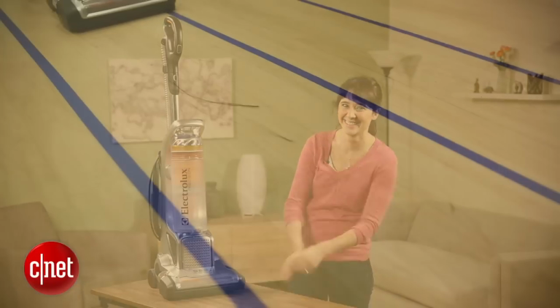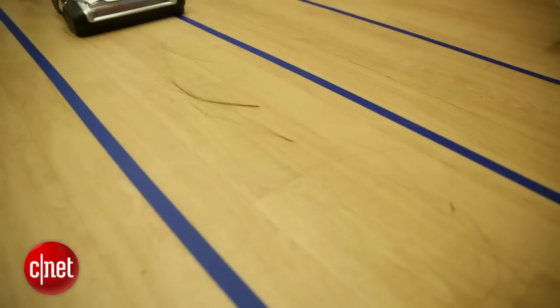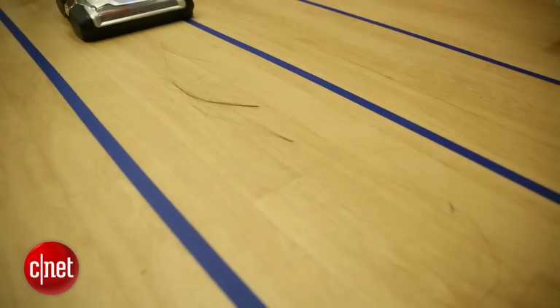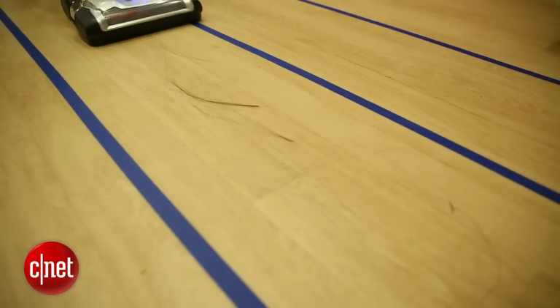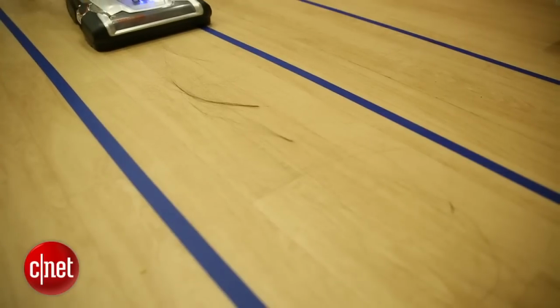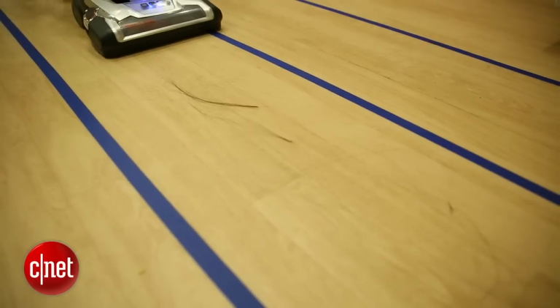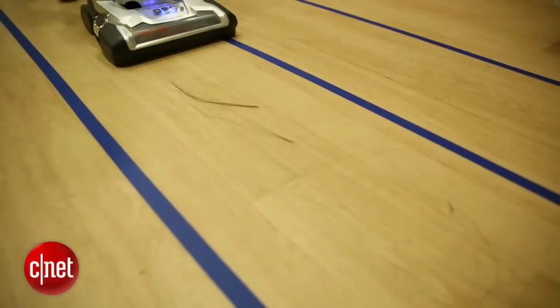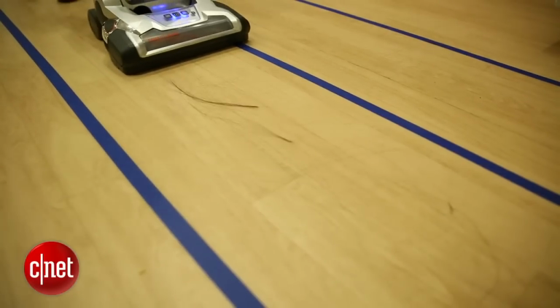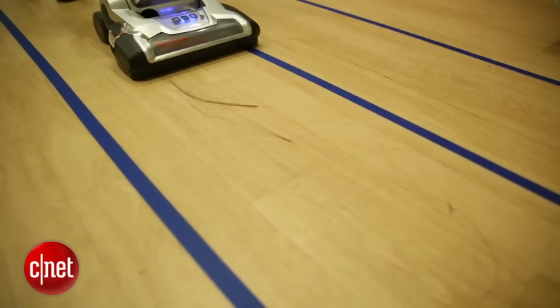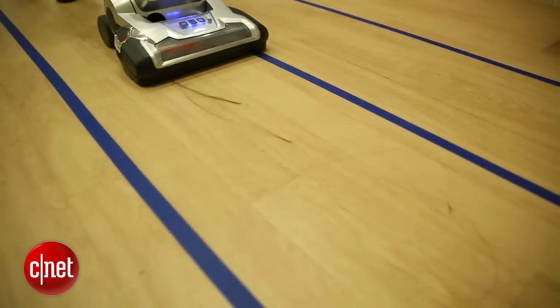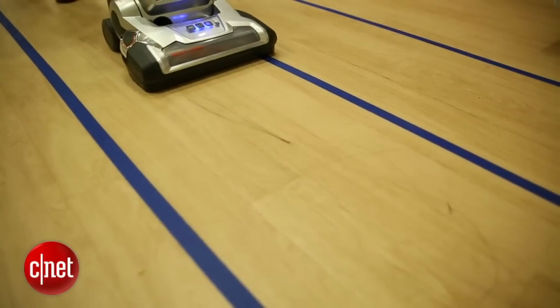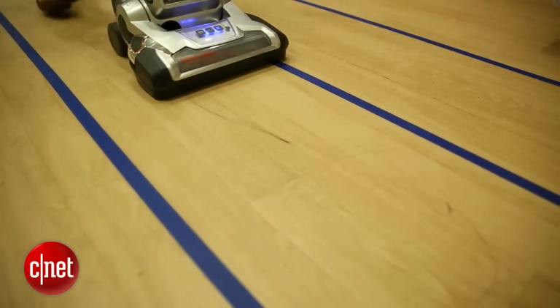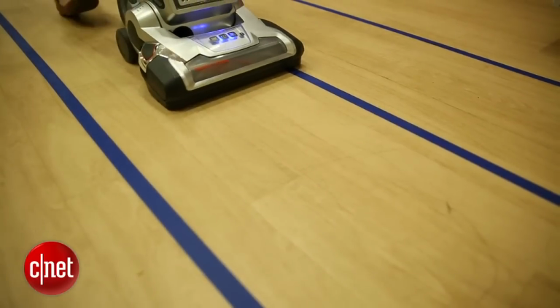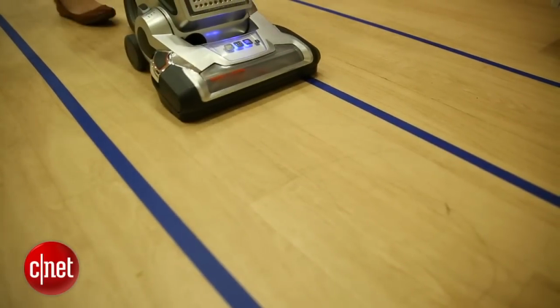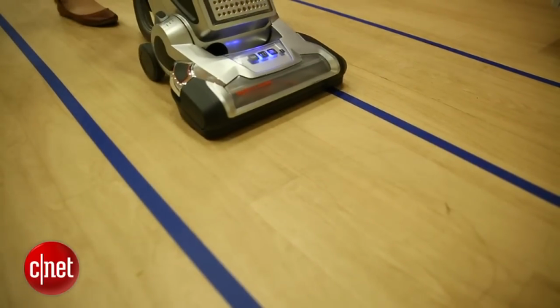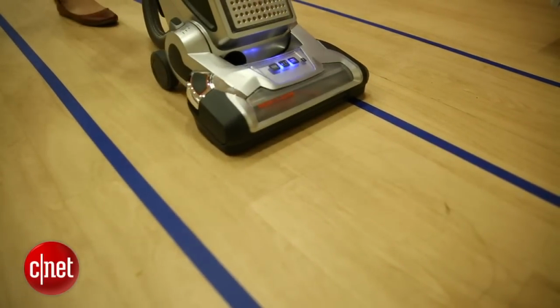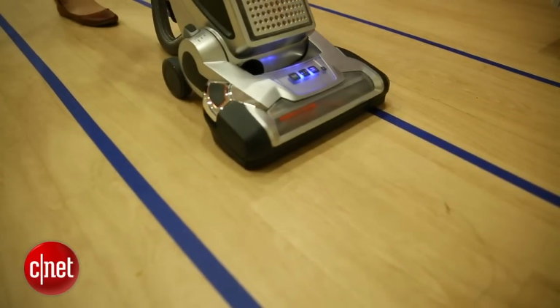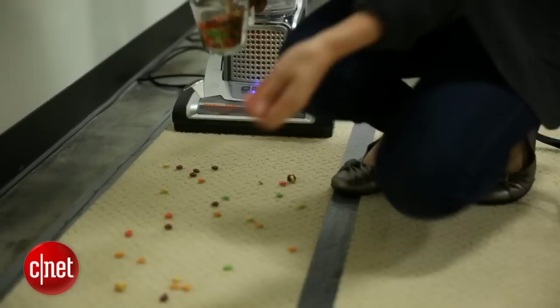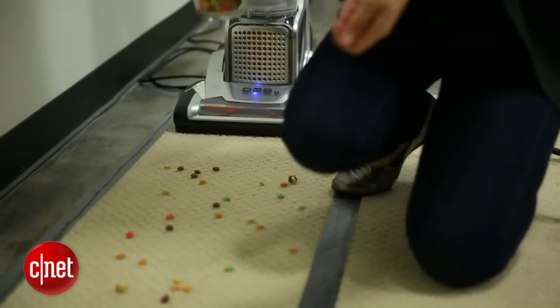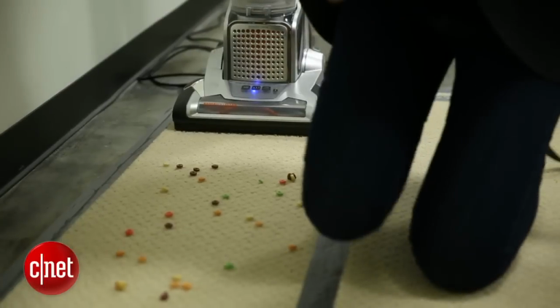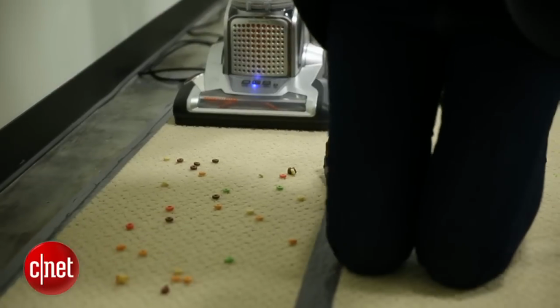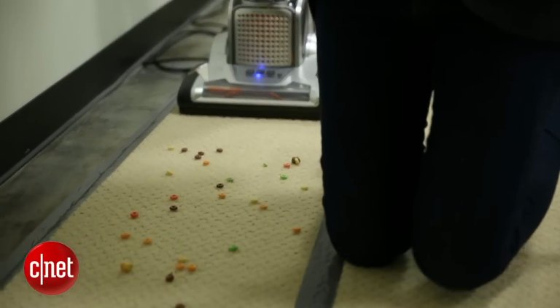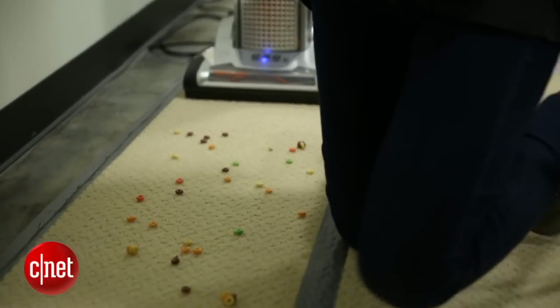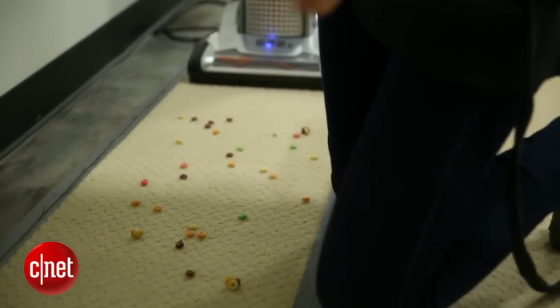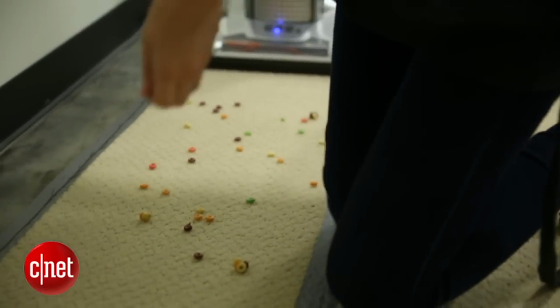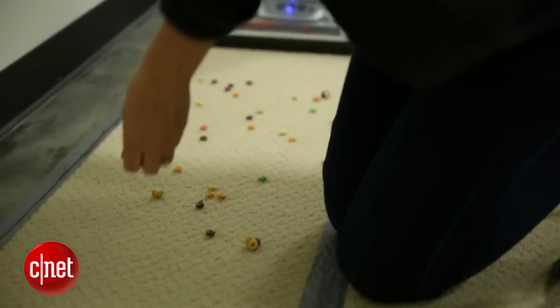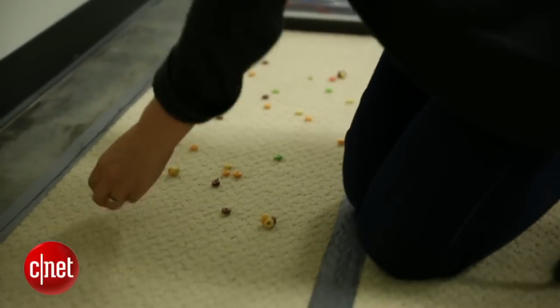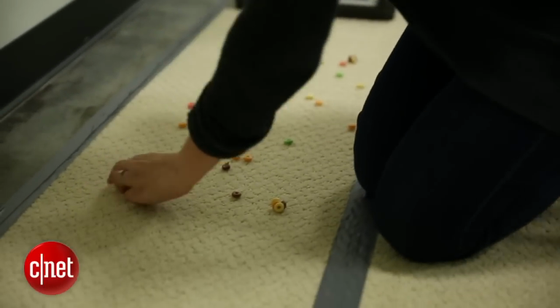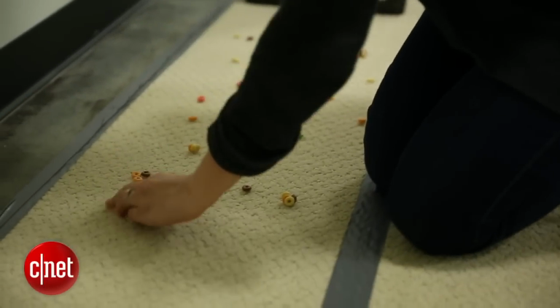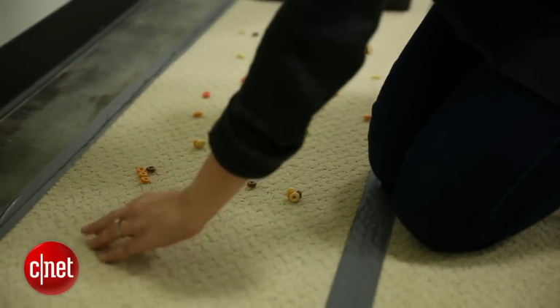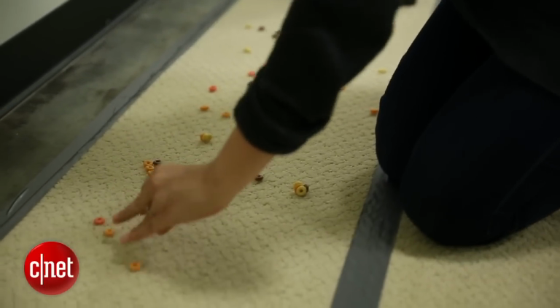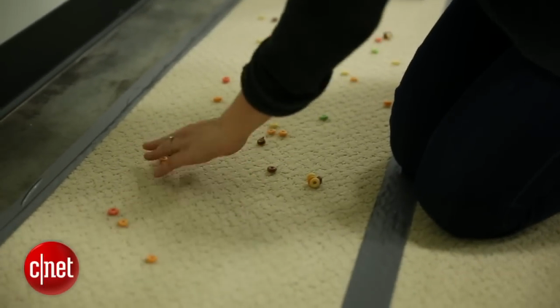And we tested all of those different things on a short carpet, a thicker carpet, and hardwood.